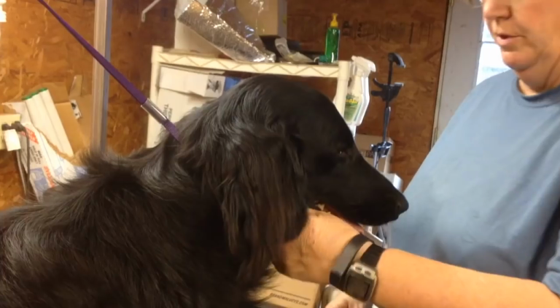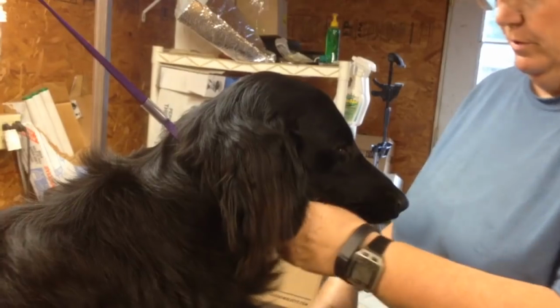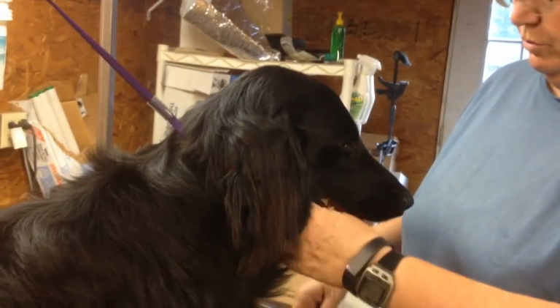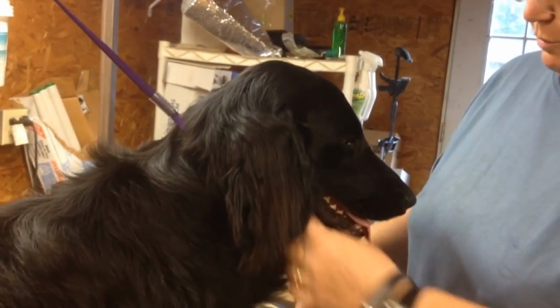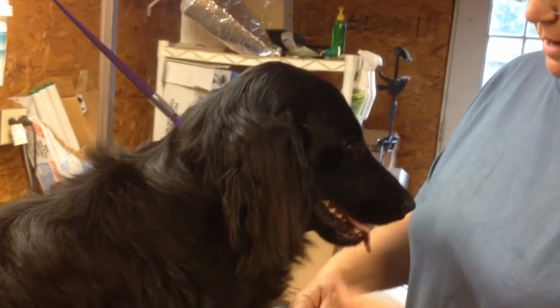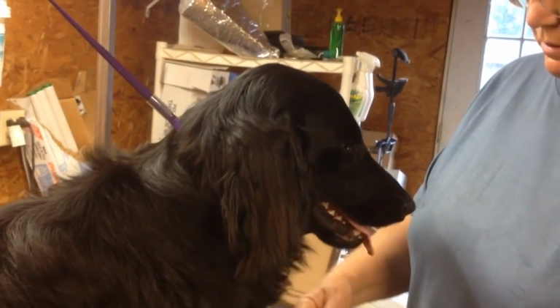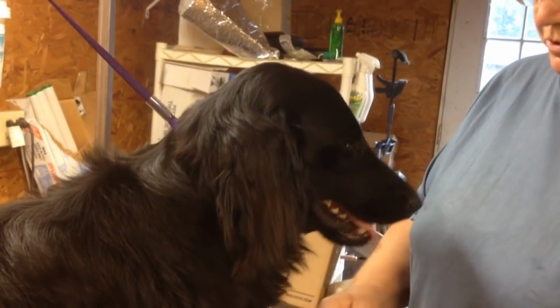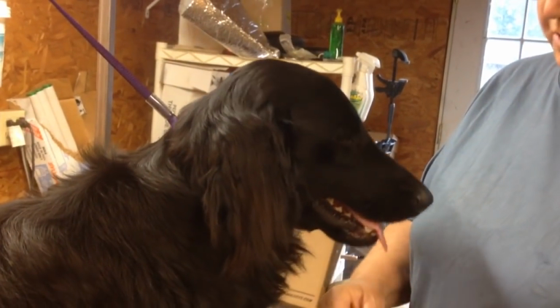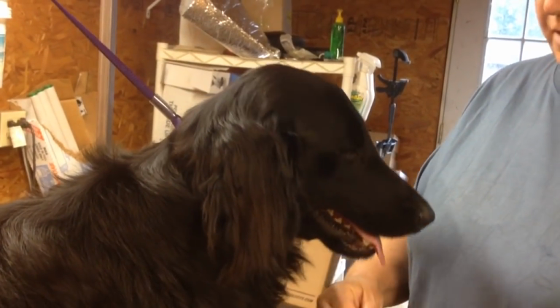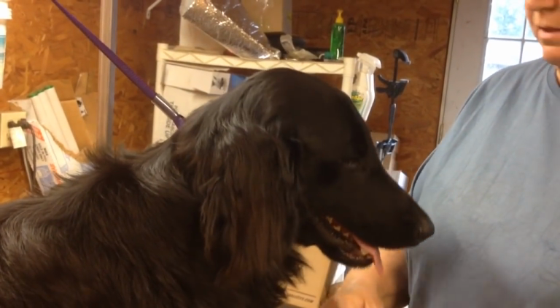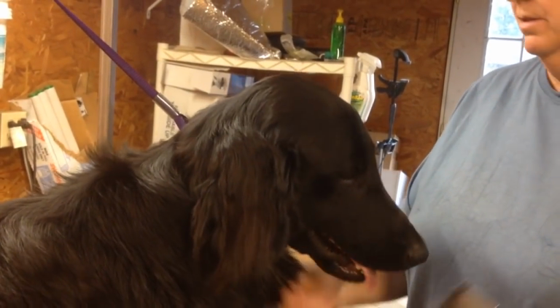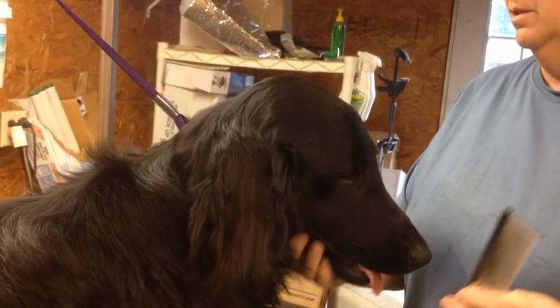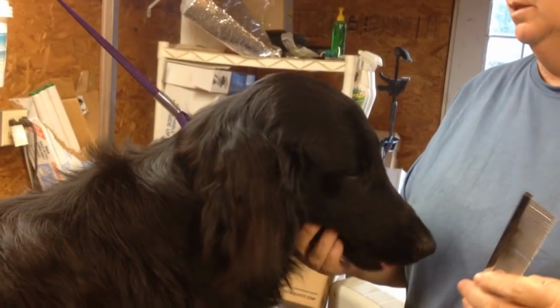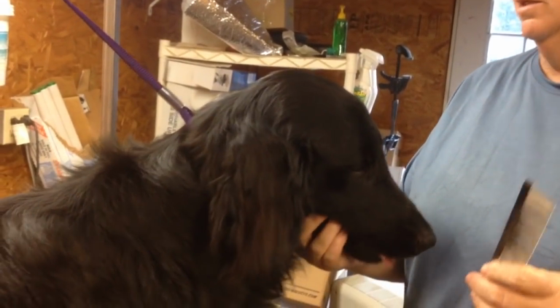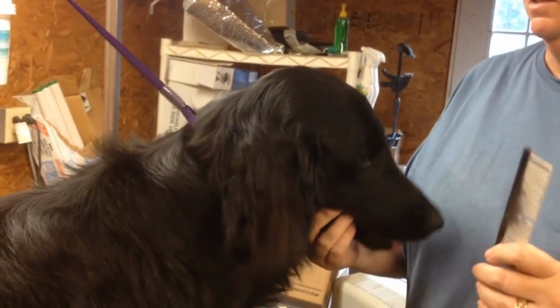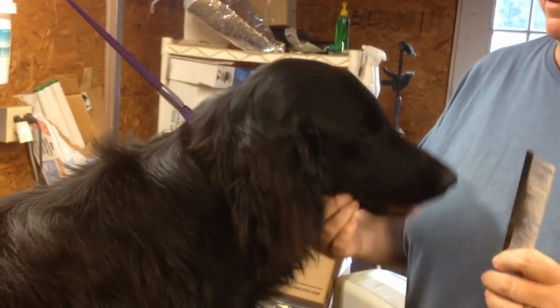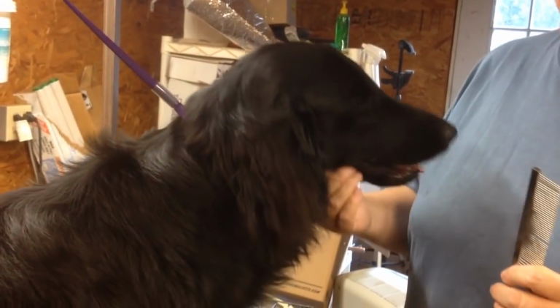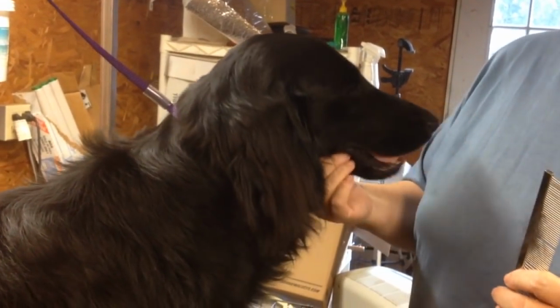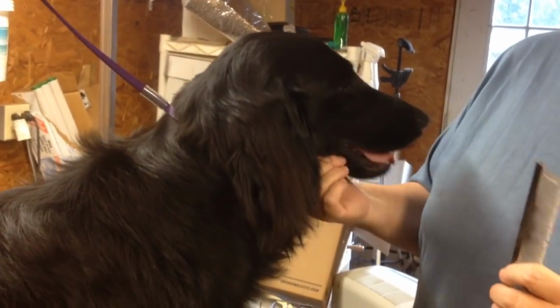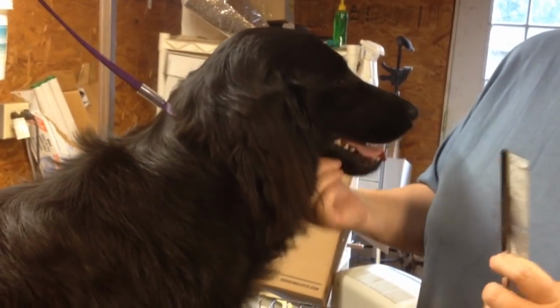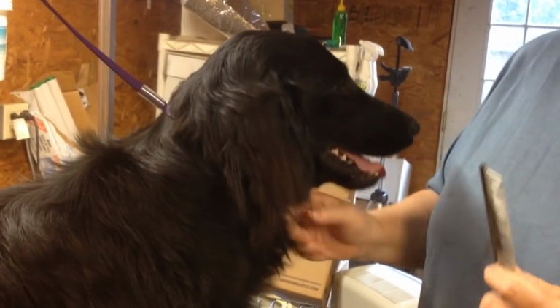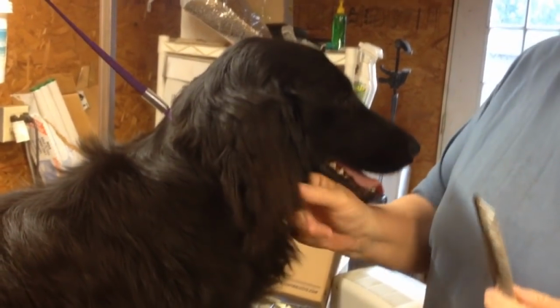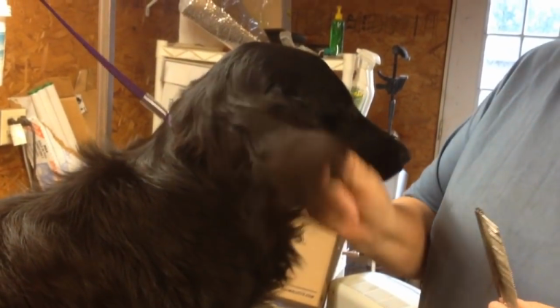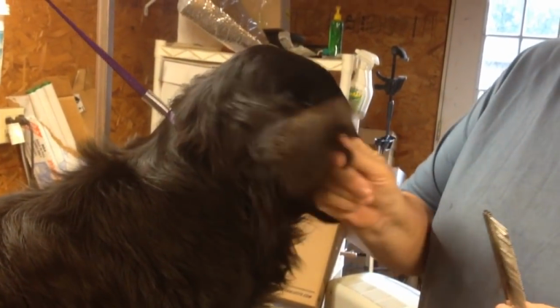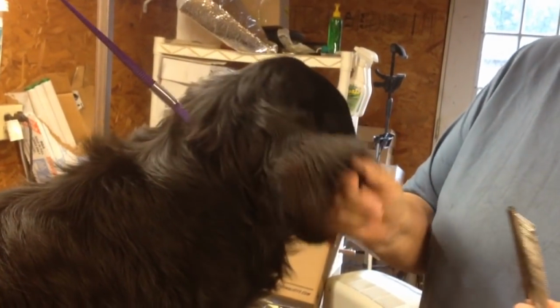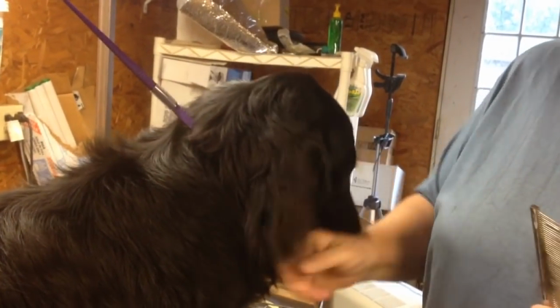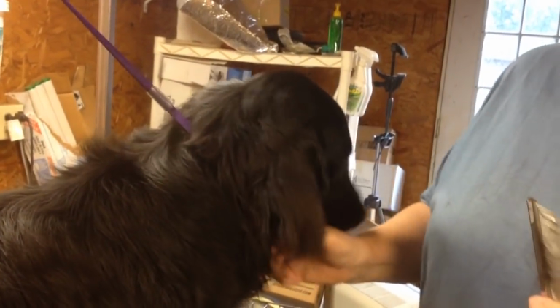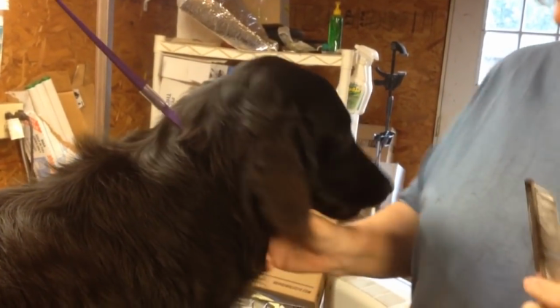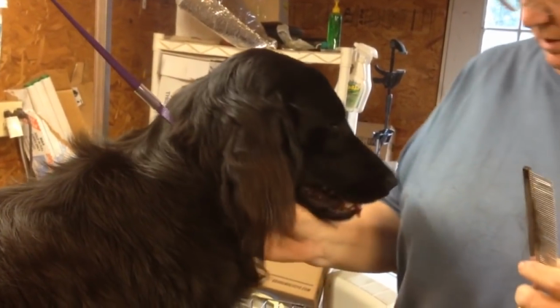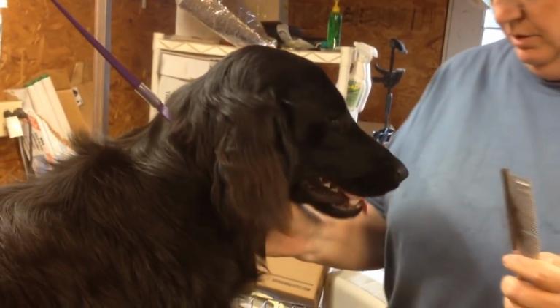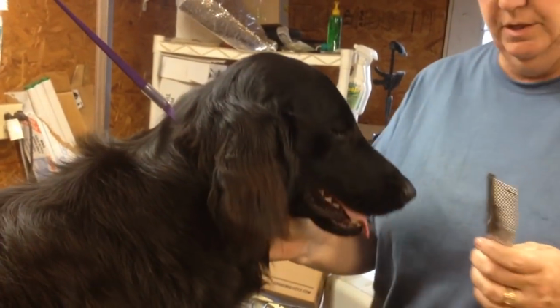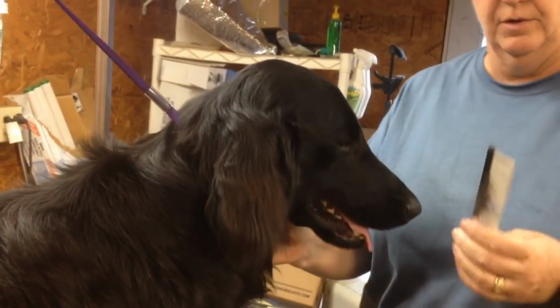We're going to groom Apollo today. He's never been groomed before, so he's got long hair.